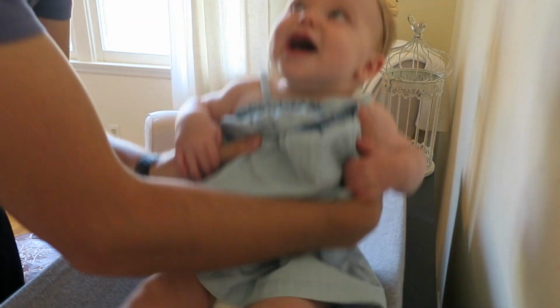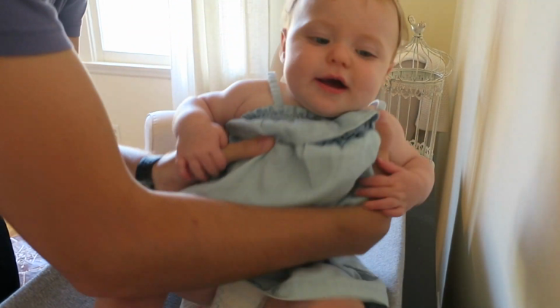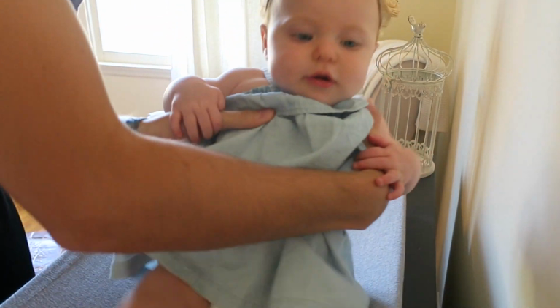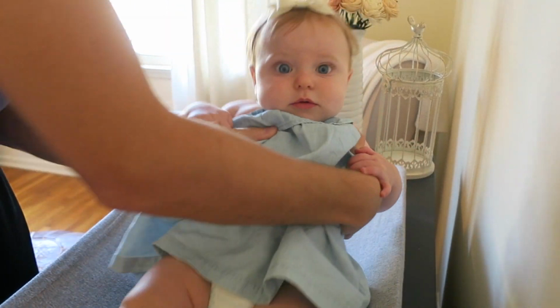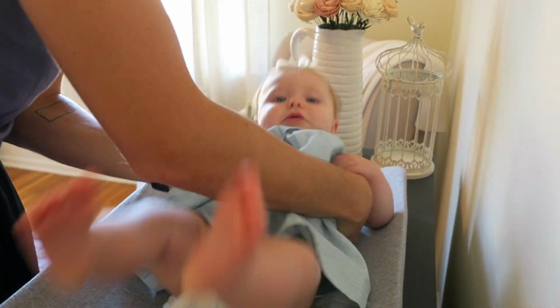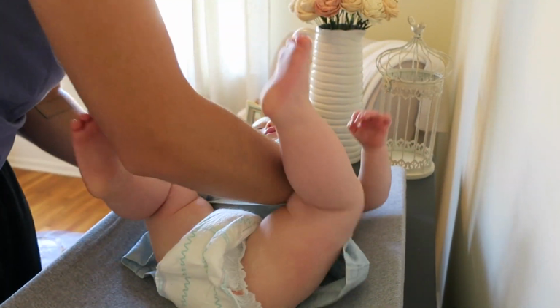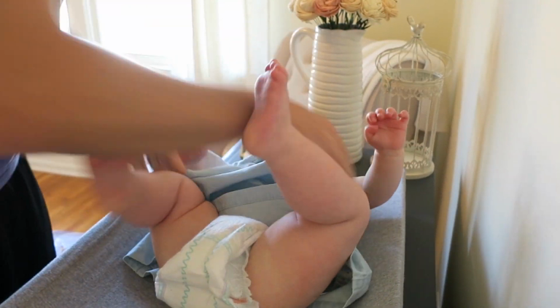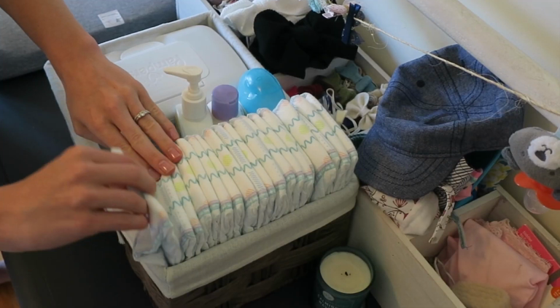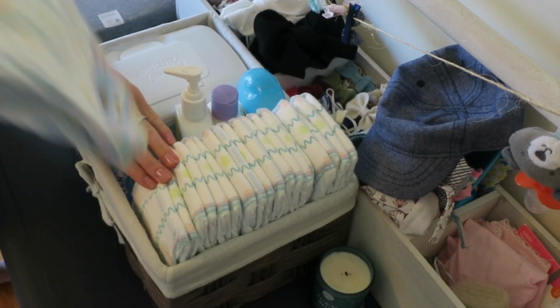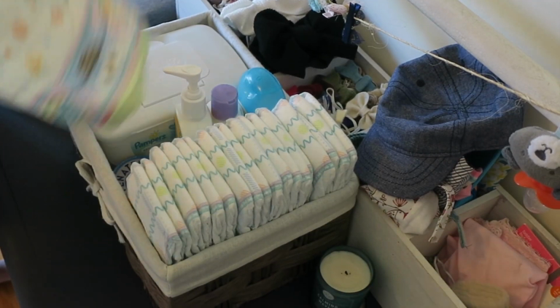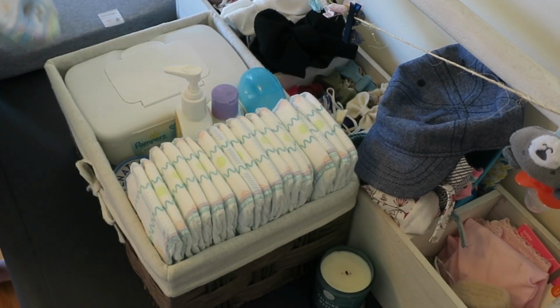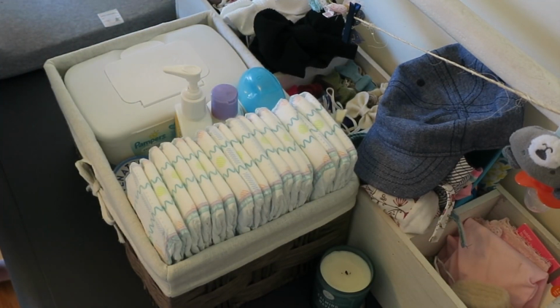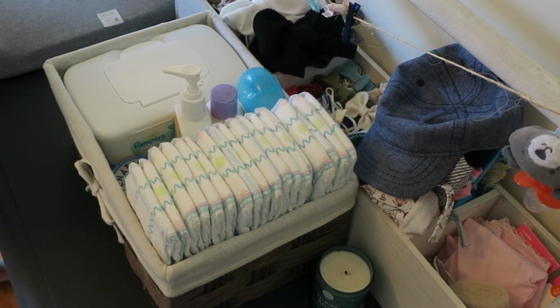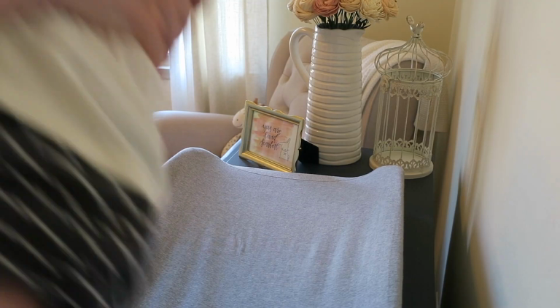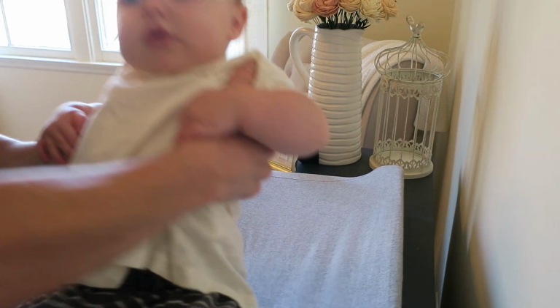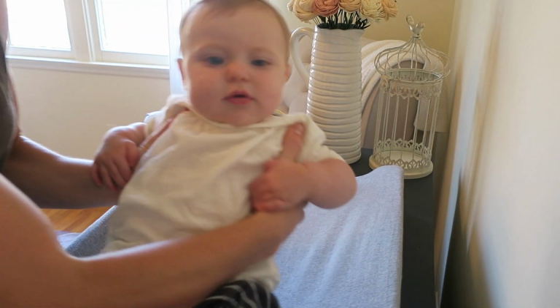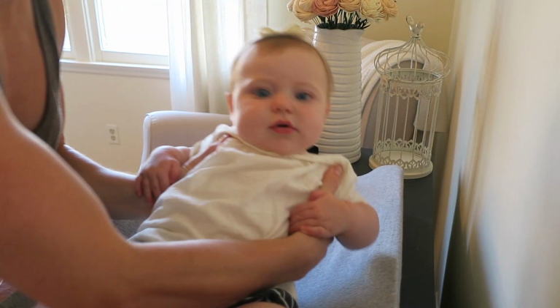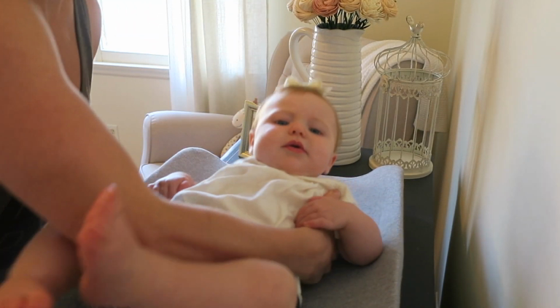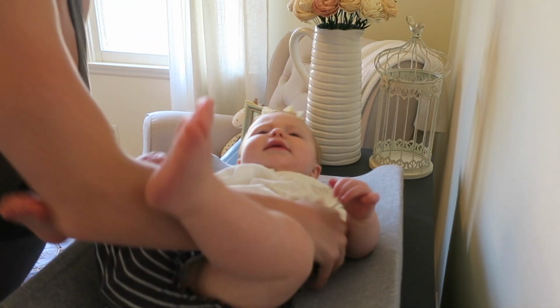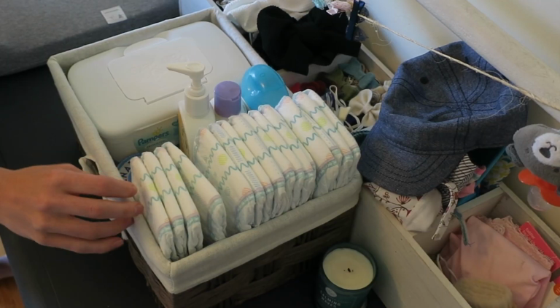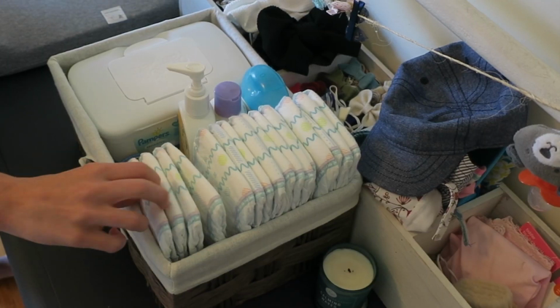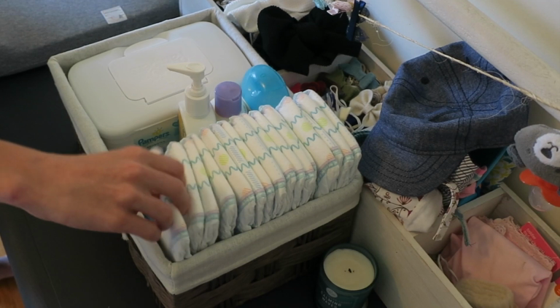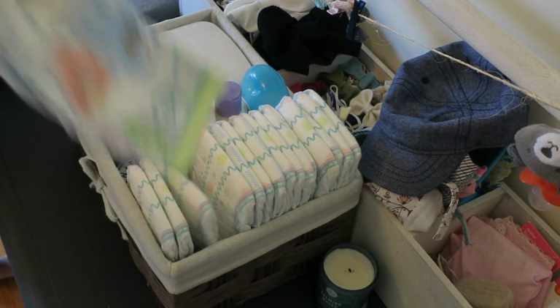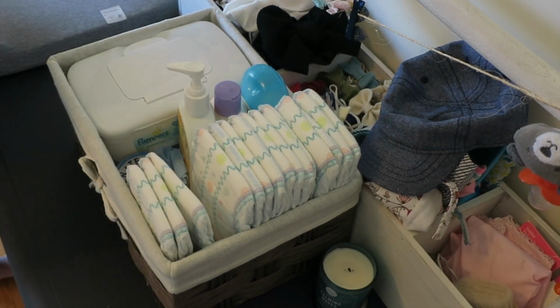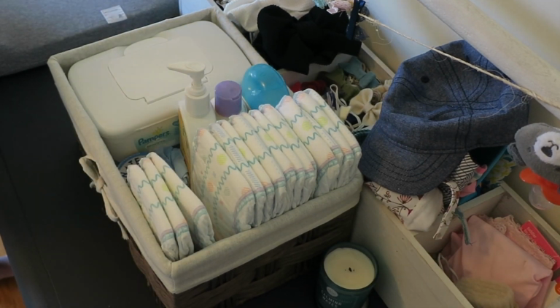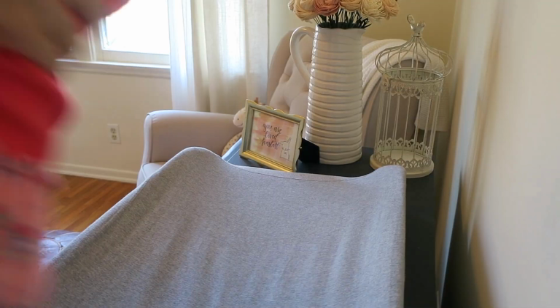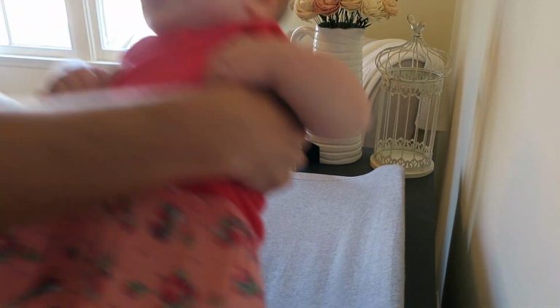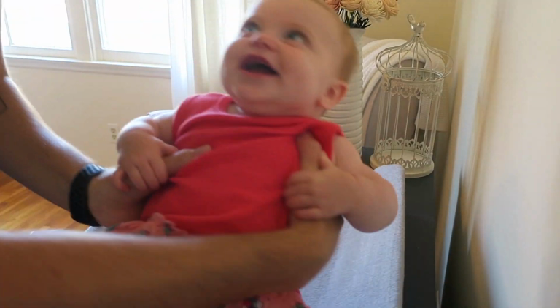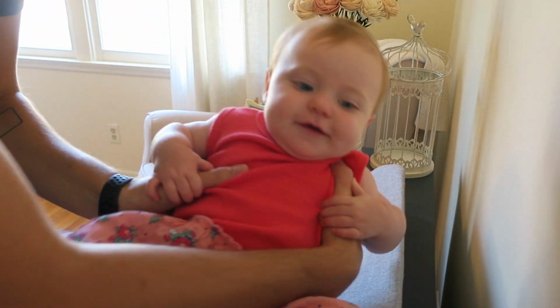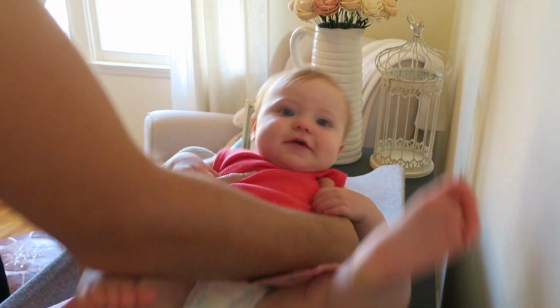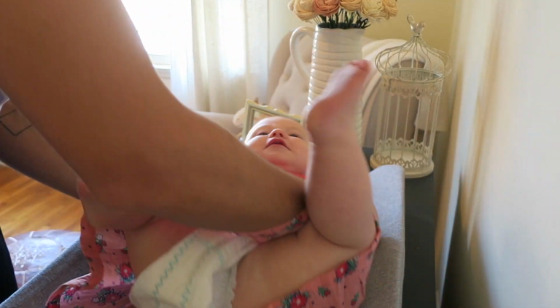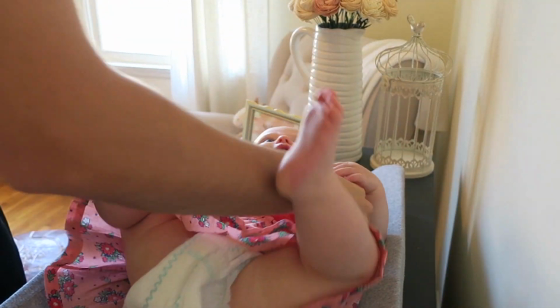Now, as you can probably imagine, we go through a ton of diapers. Seriously, like a ton.